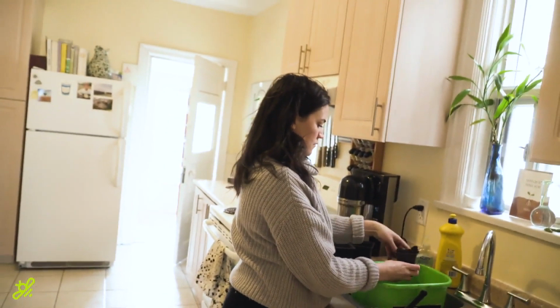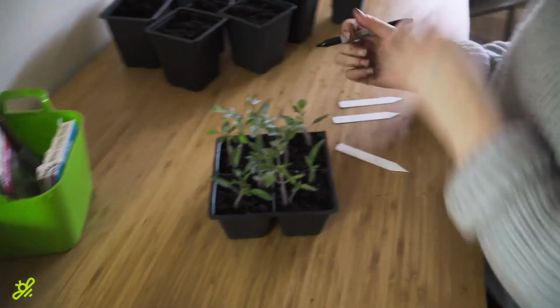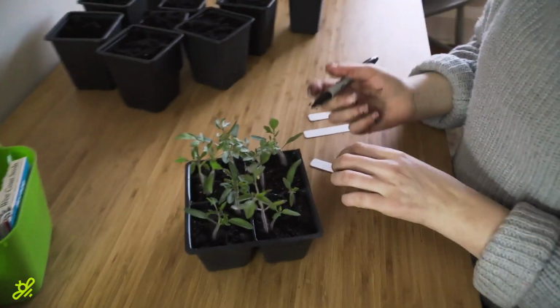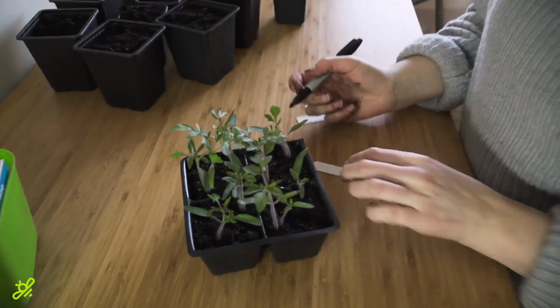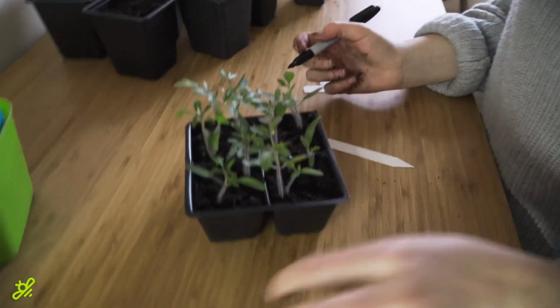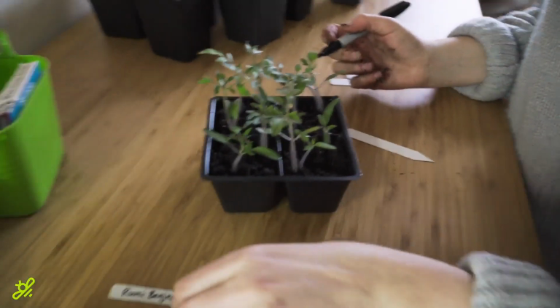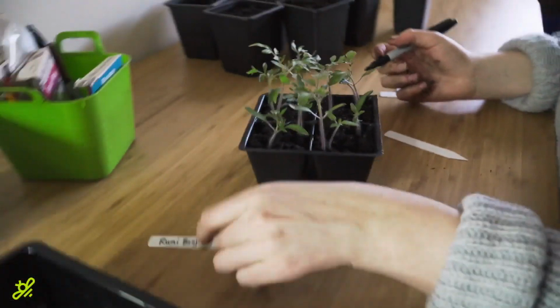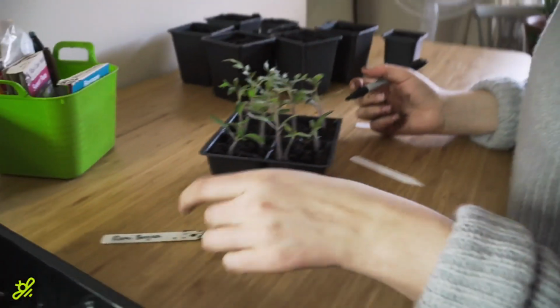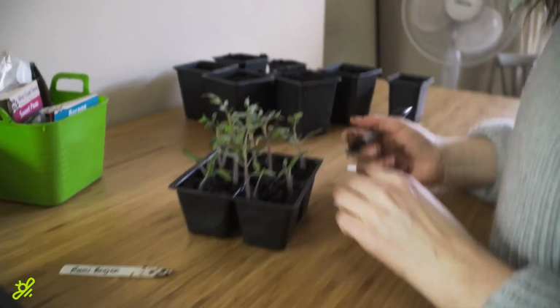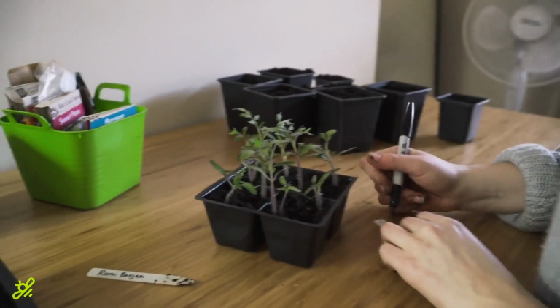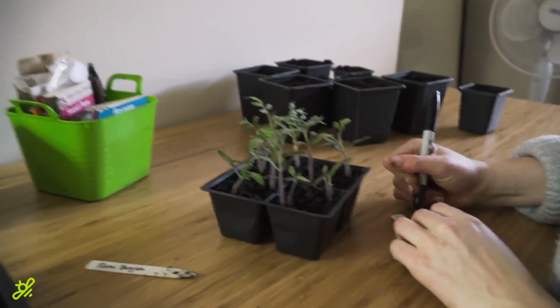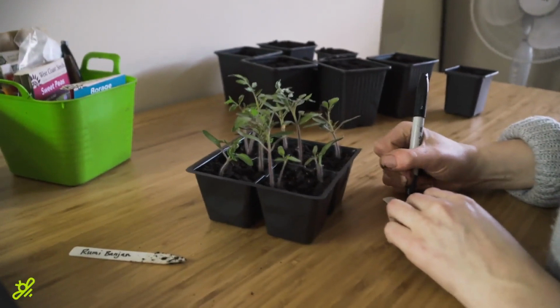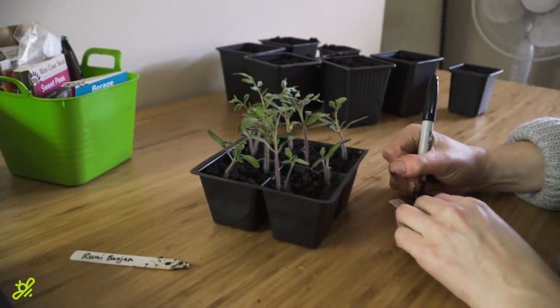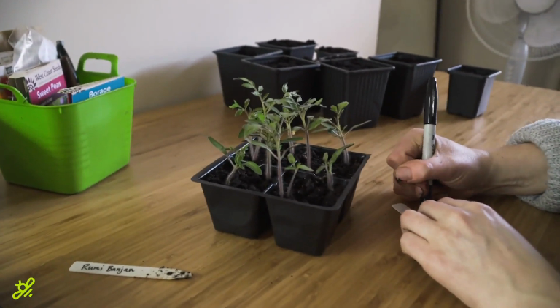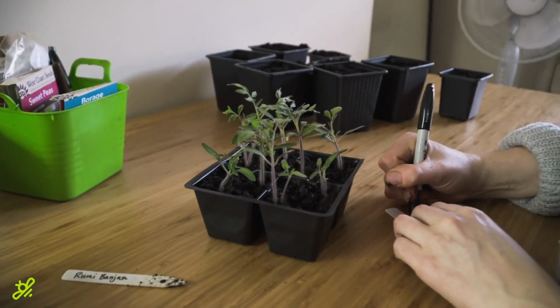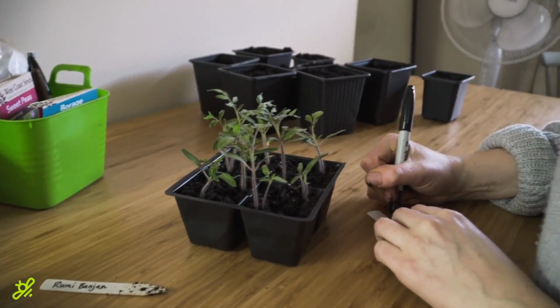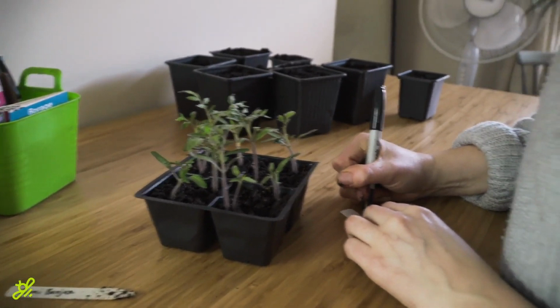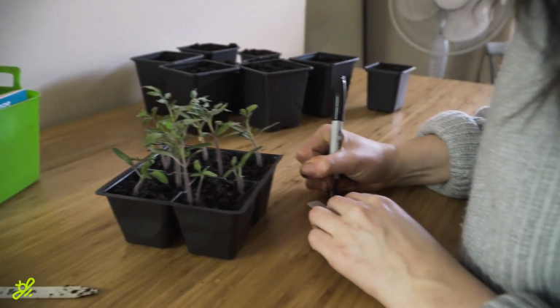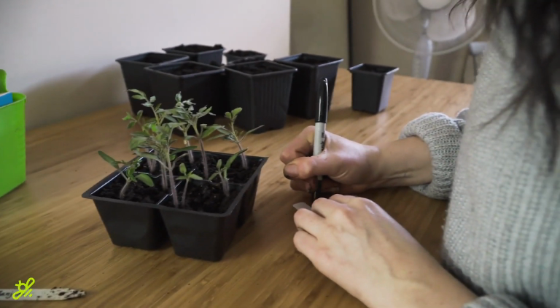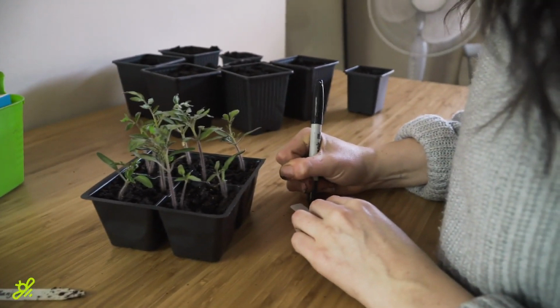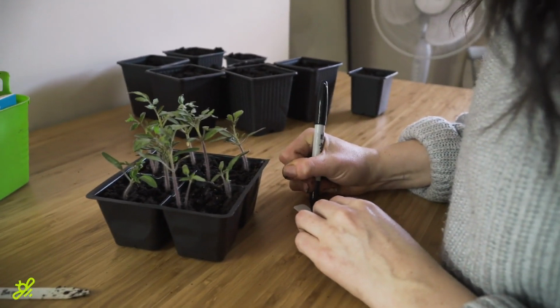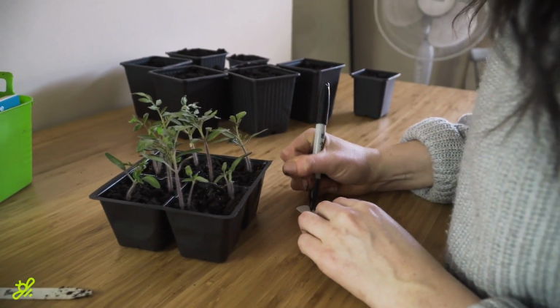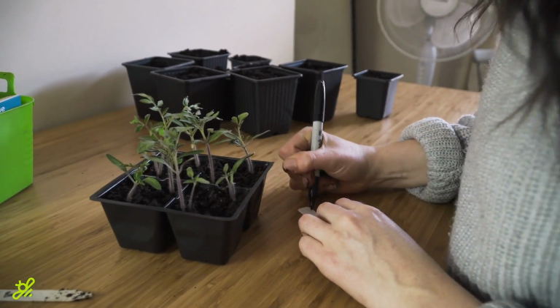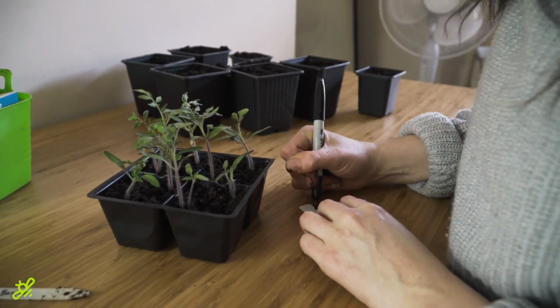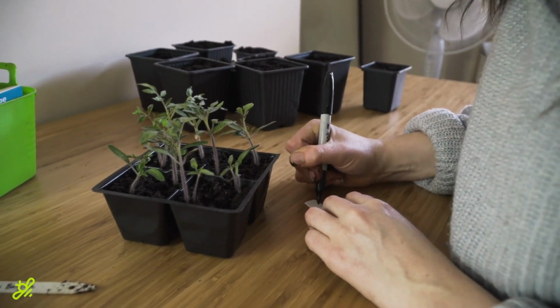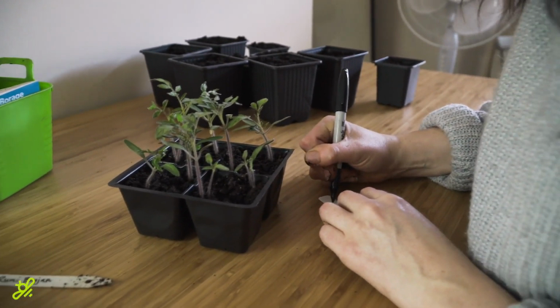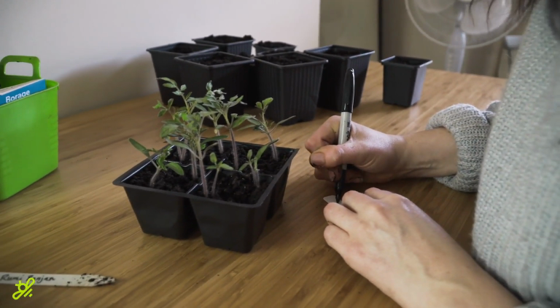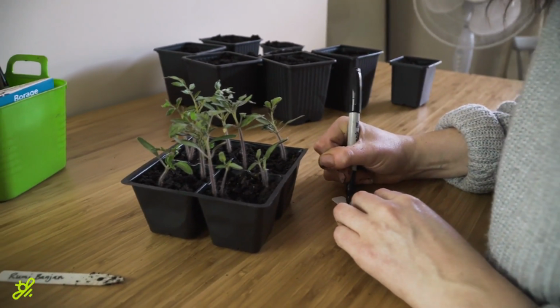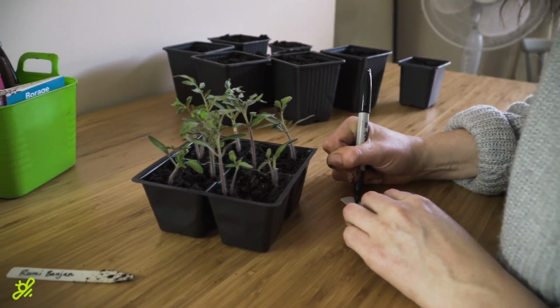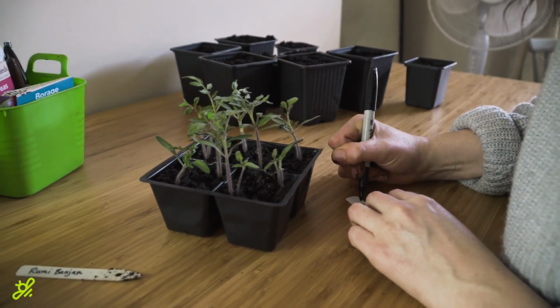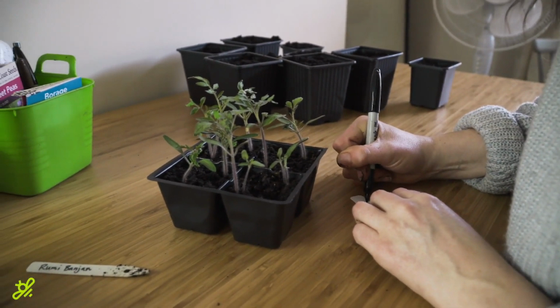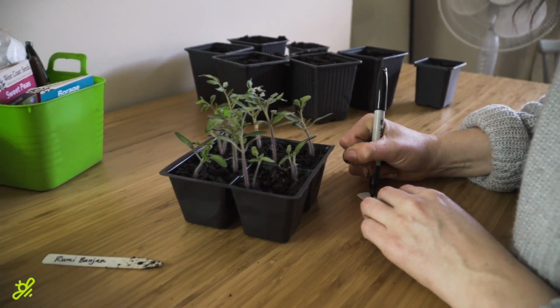First and foremost, I'm going to label. Before I plant up and get too messy, I'm going to write a few labels down.